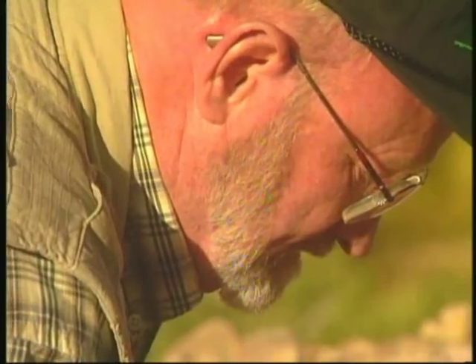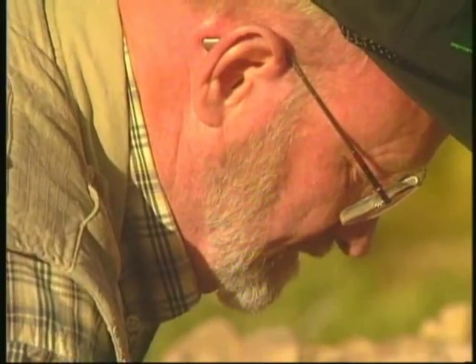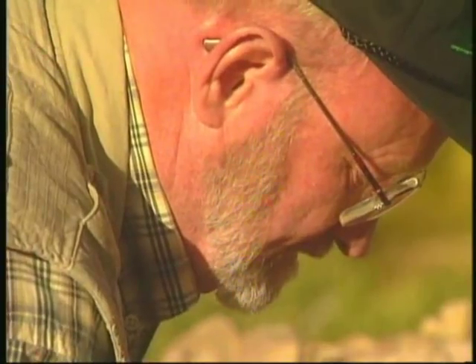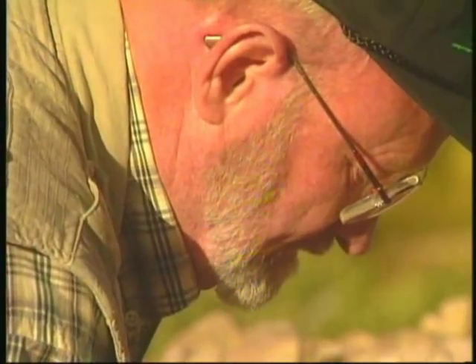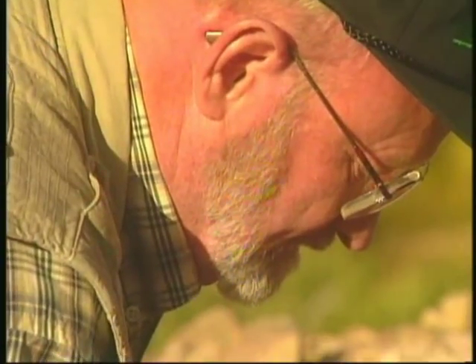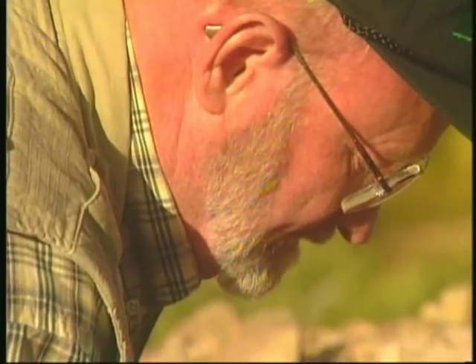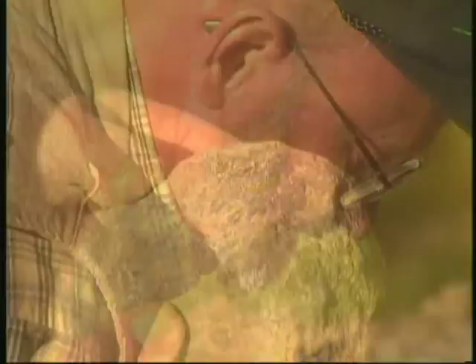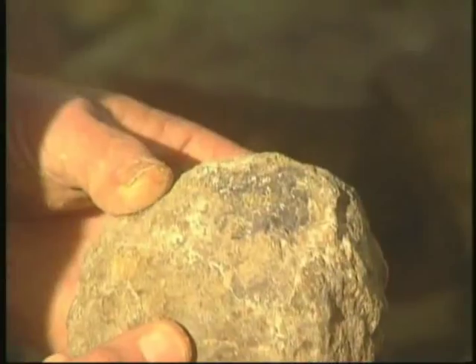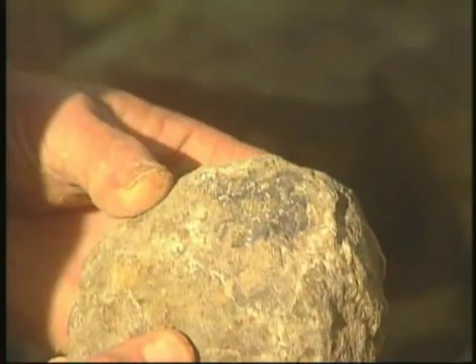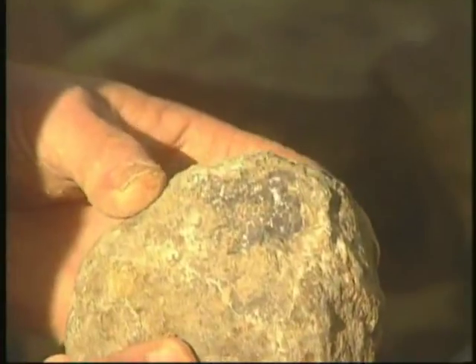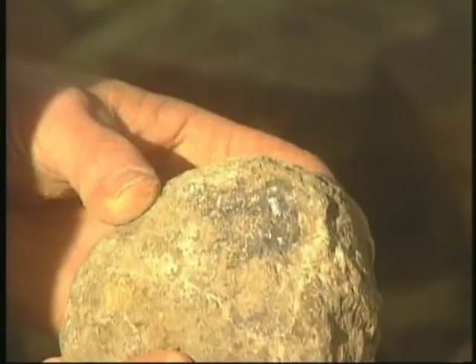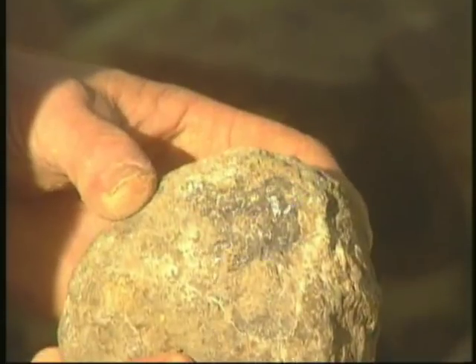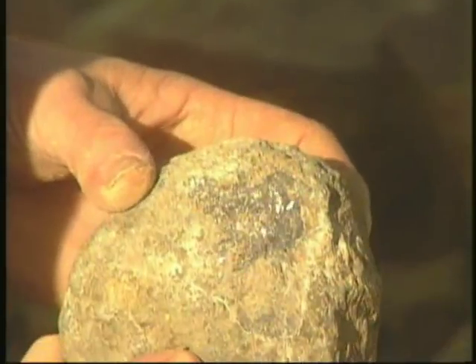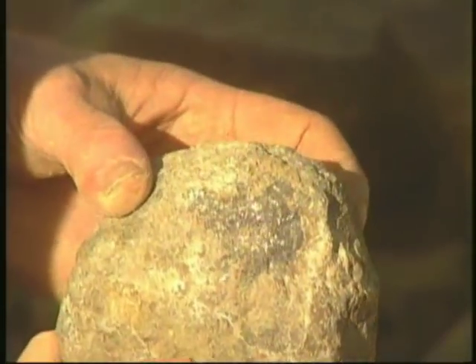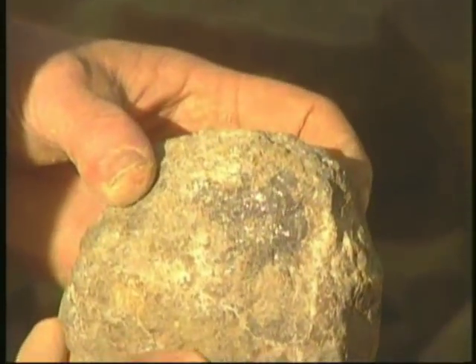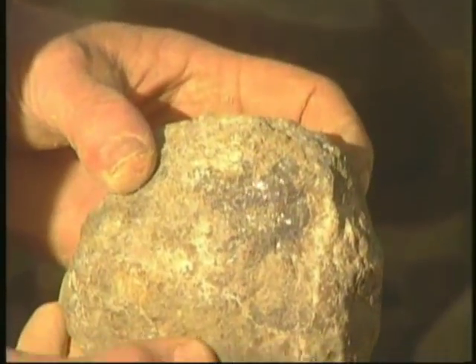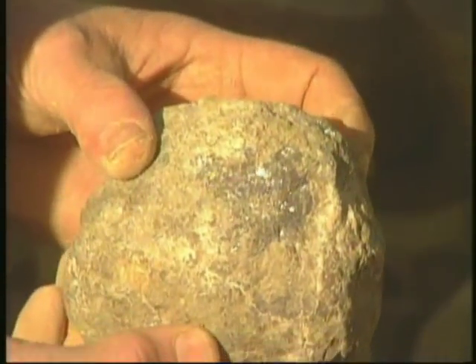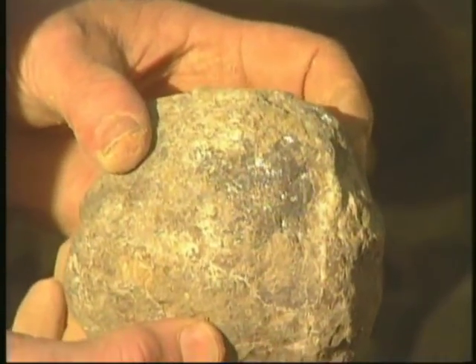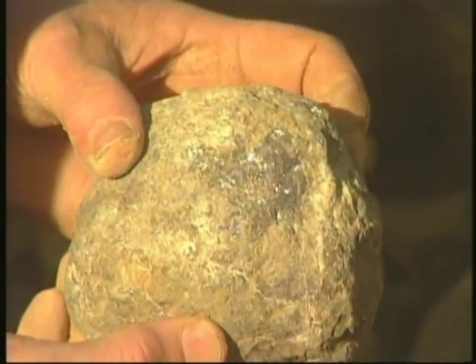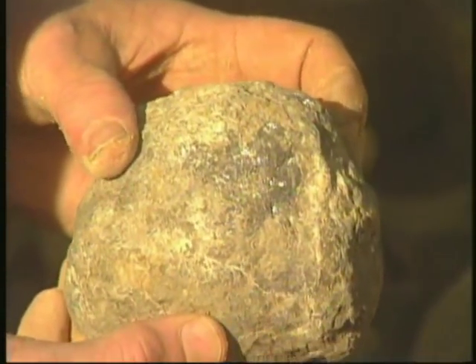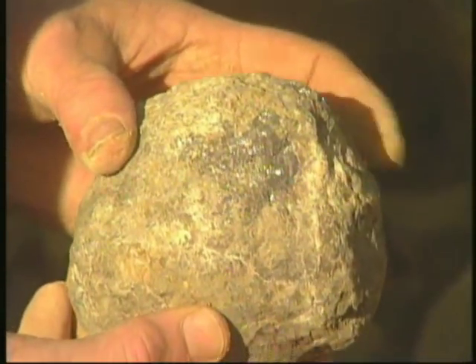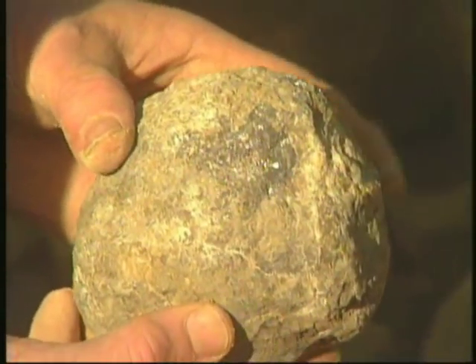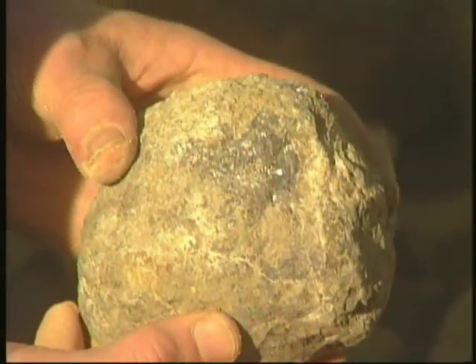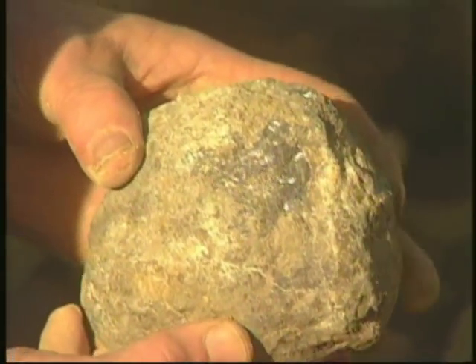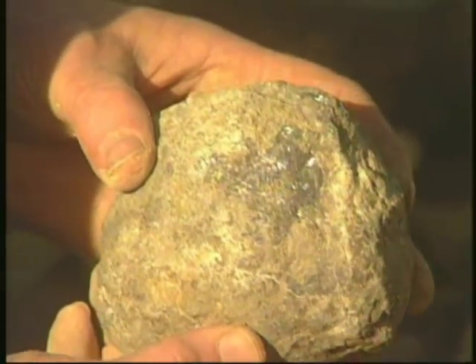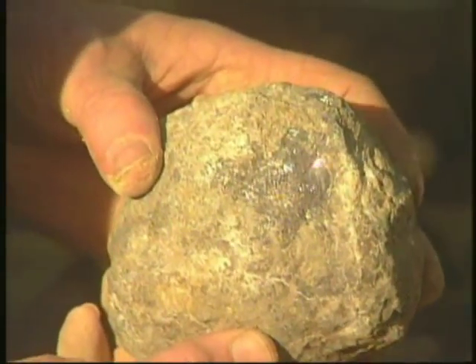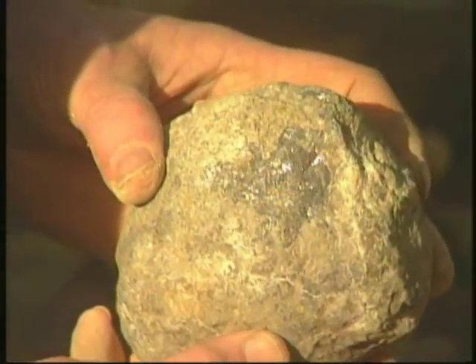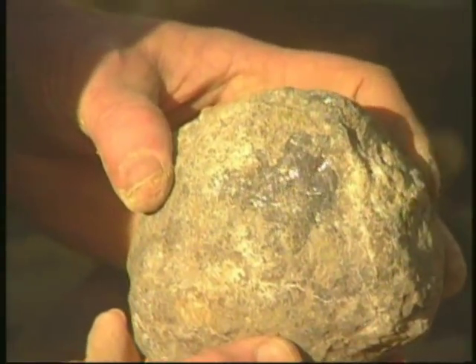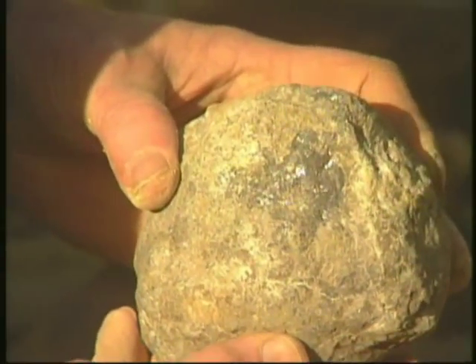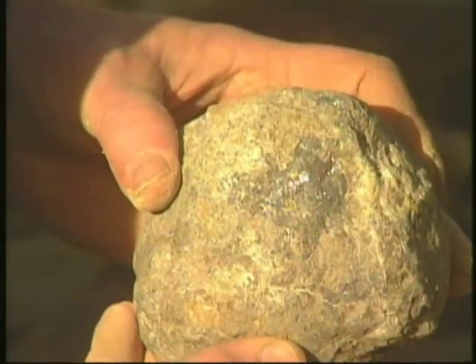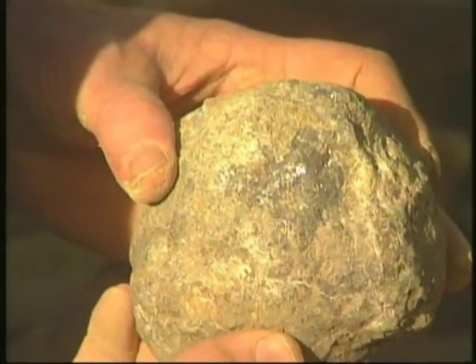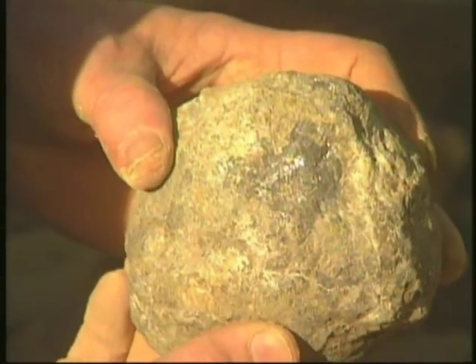Look — he's just found a beautiful Galena specimen with heavy silver content.